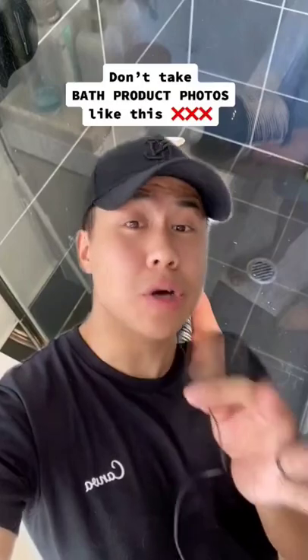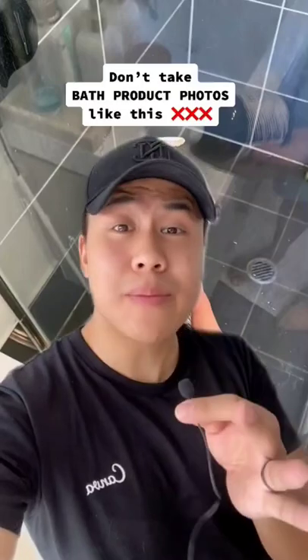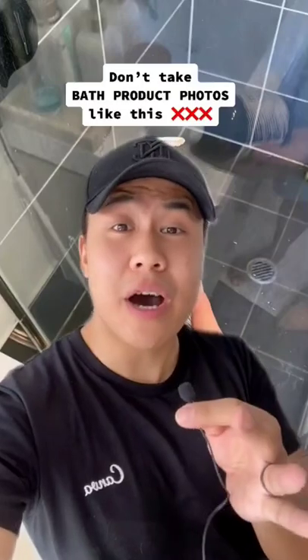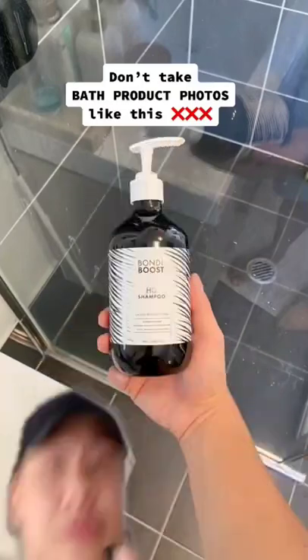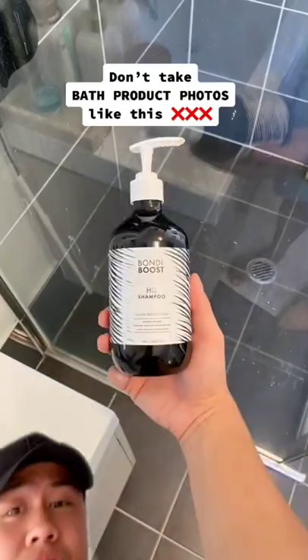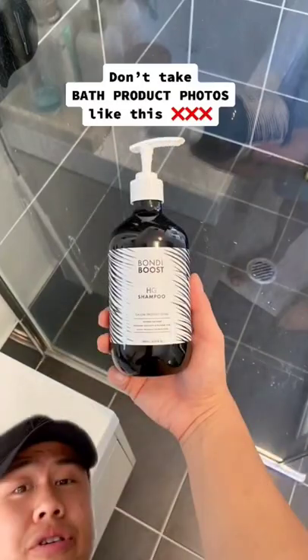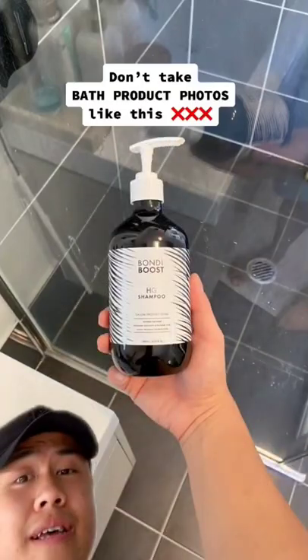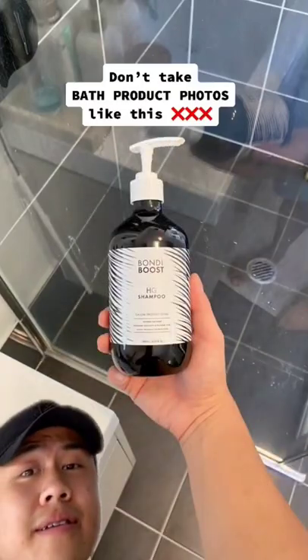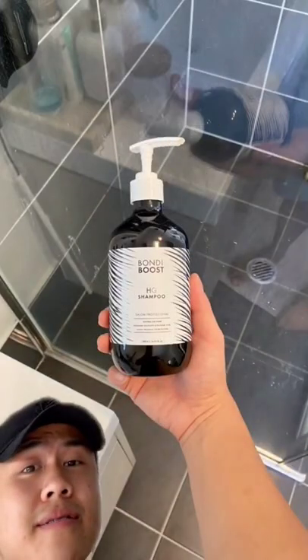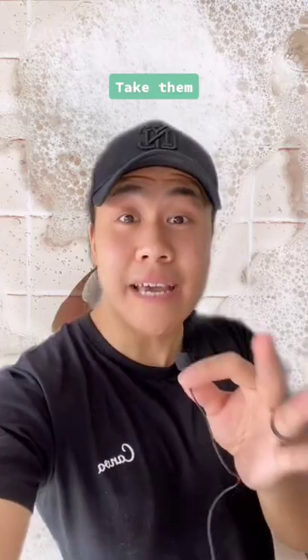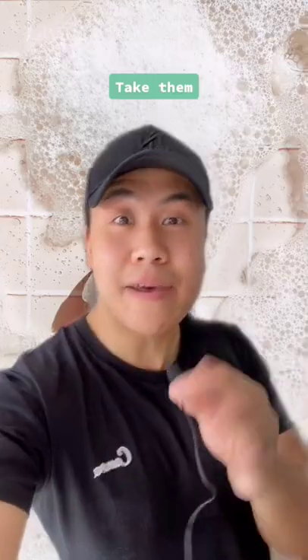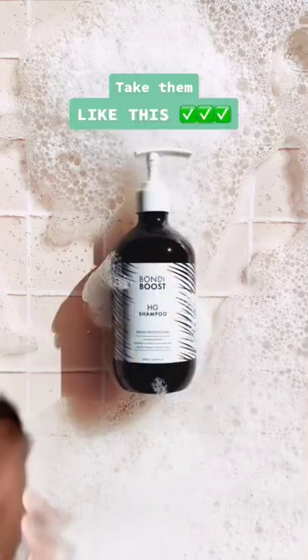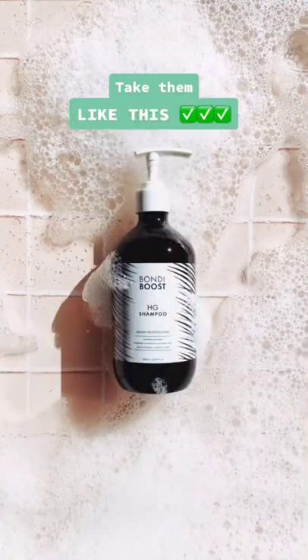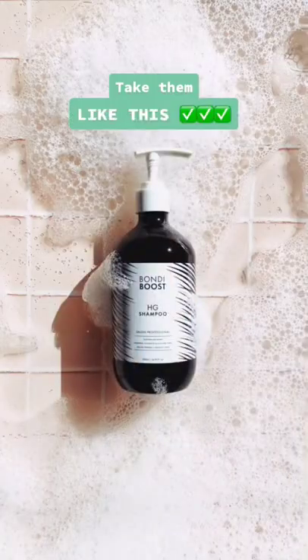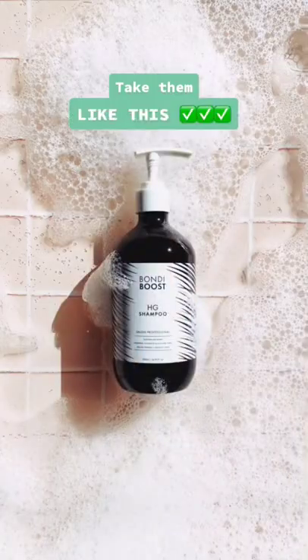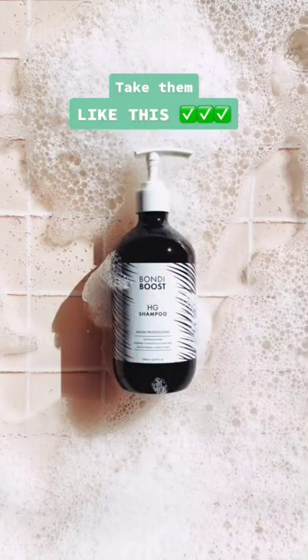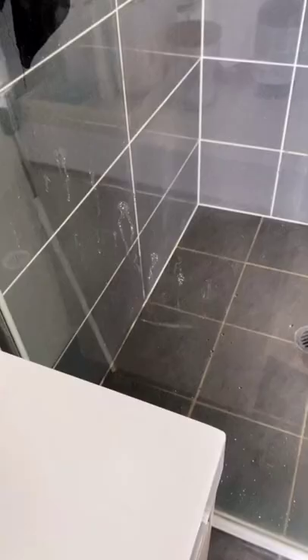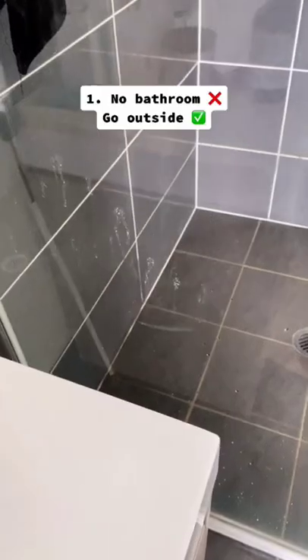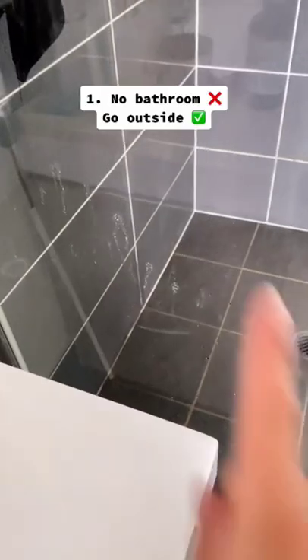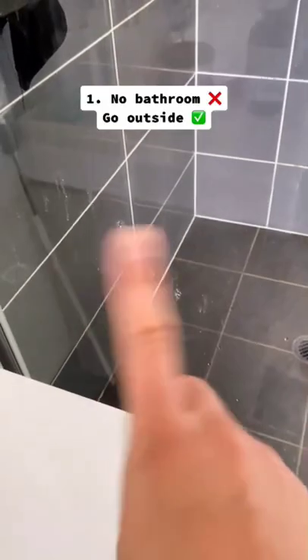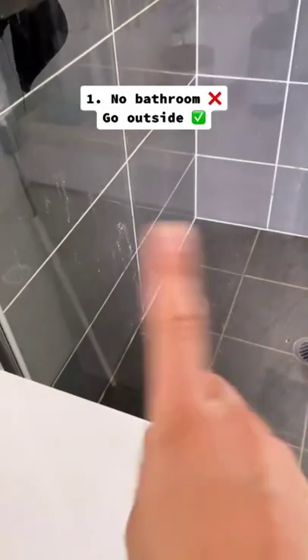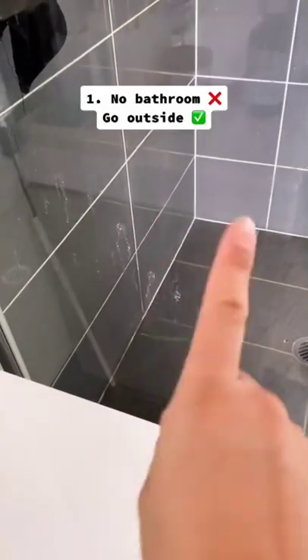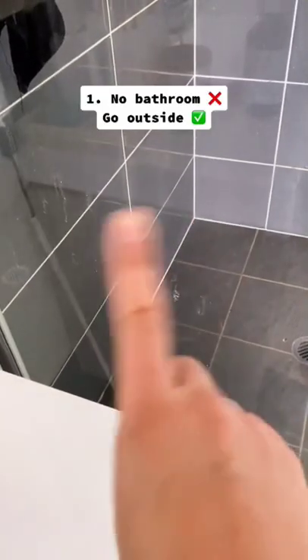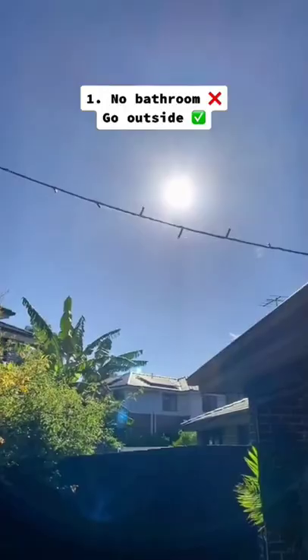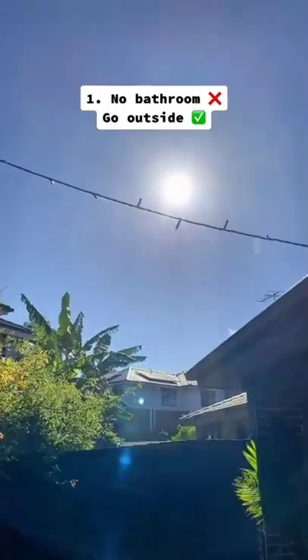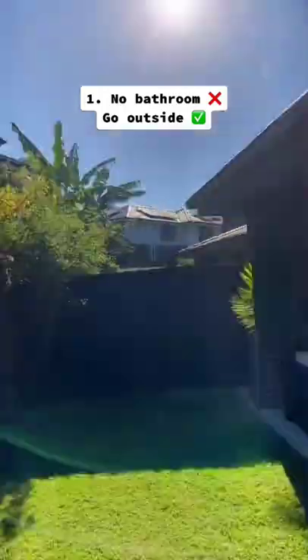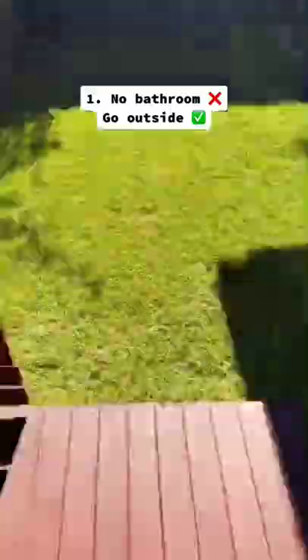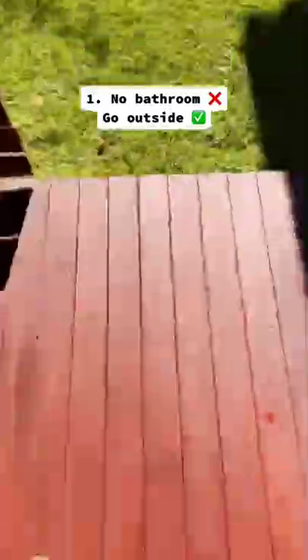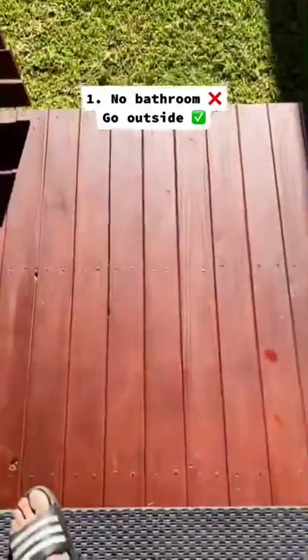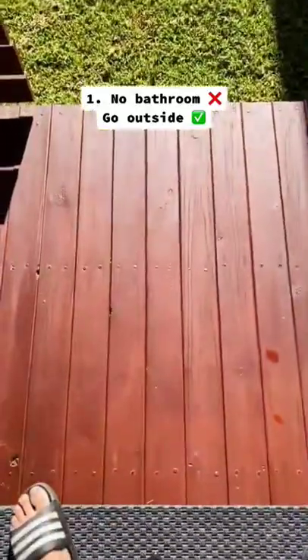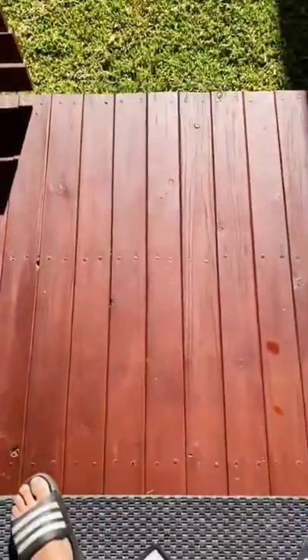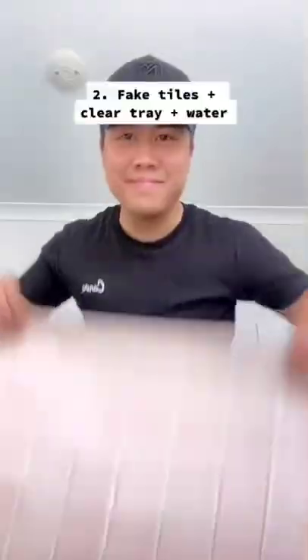Don't take bath product photos like this — take them like this. First, avoid the bathroom. The lighting isn't always great. Bring it outside instead.